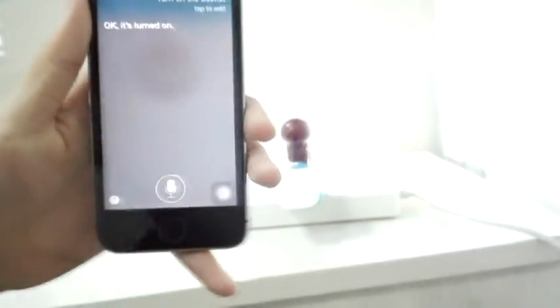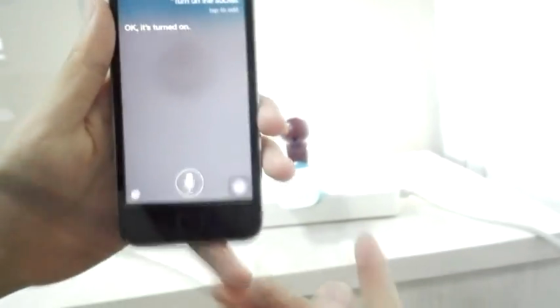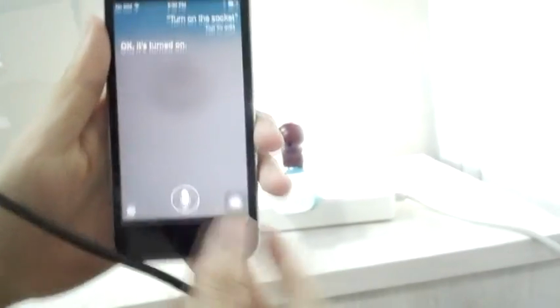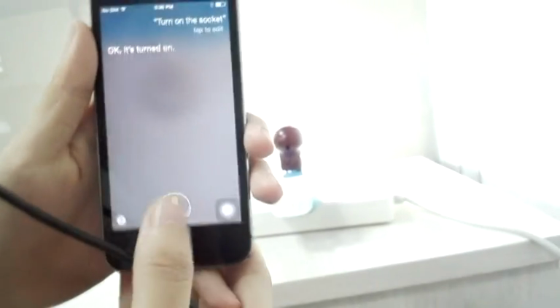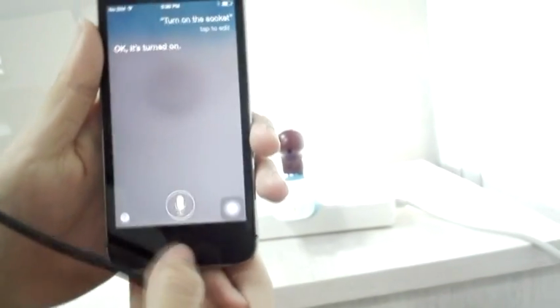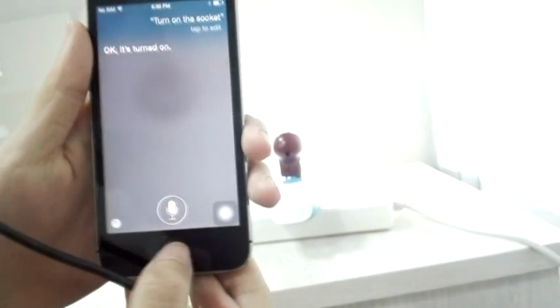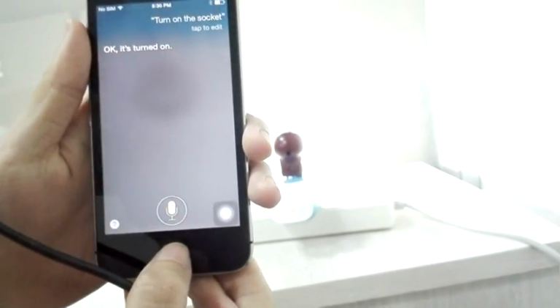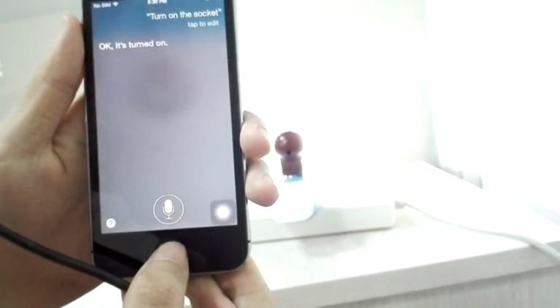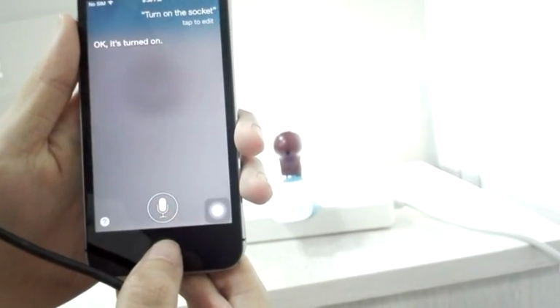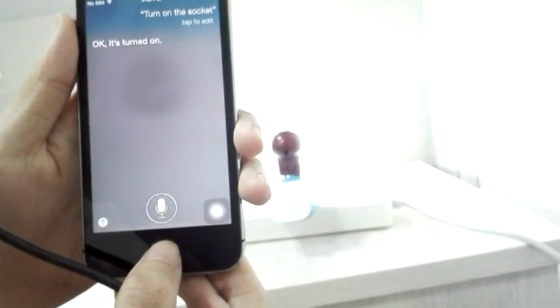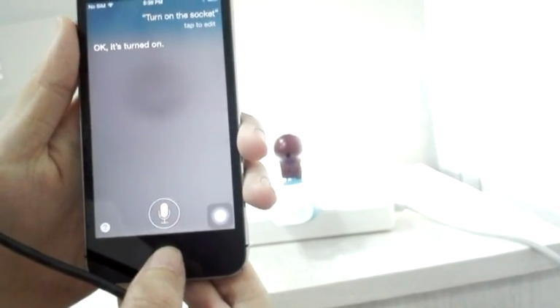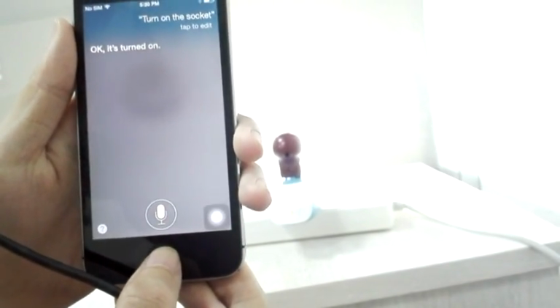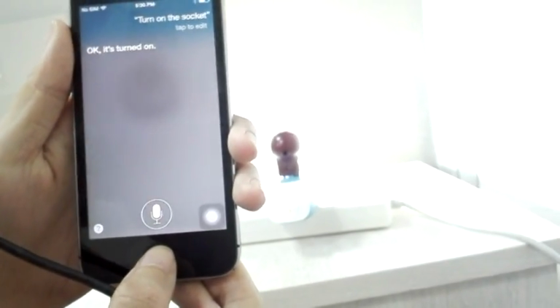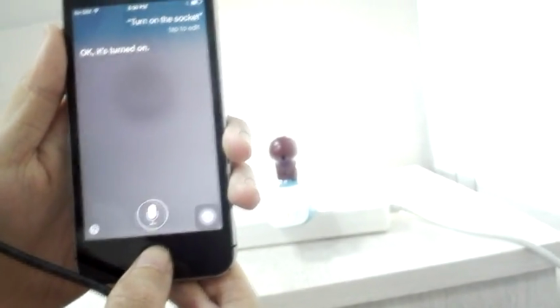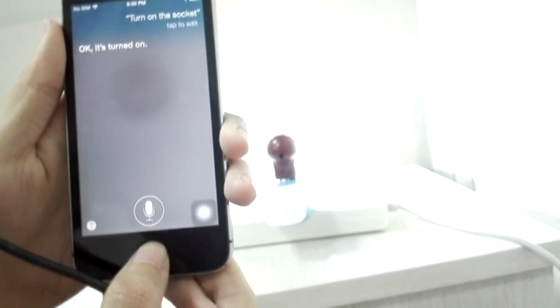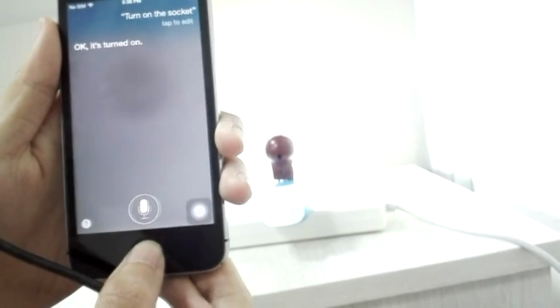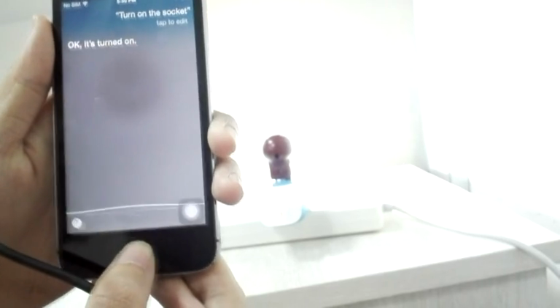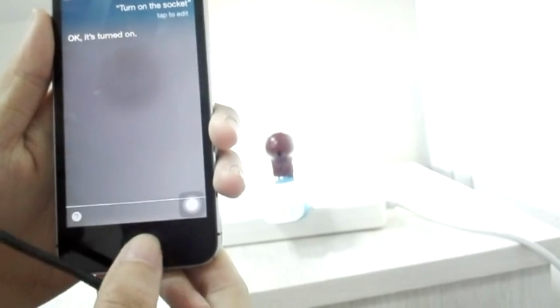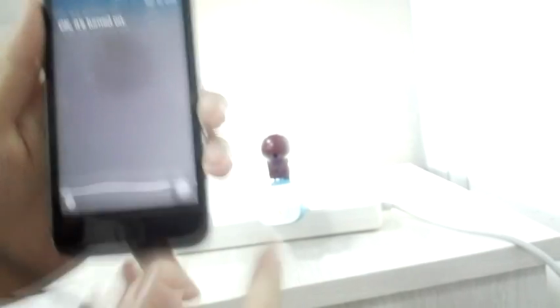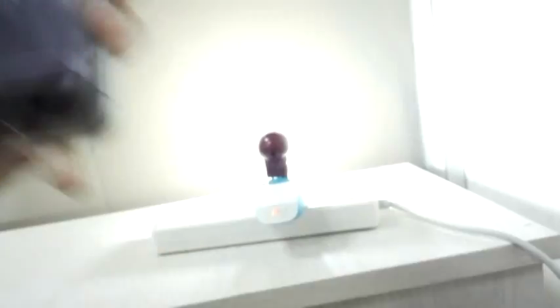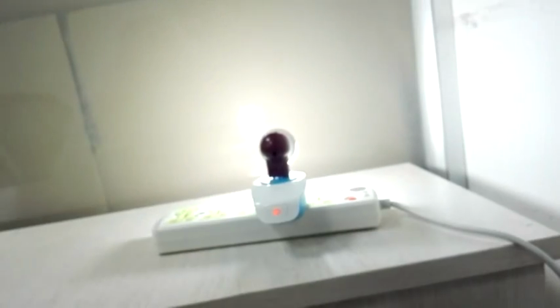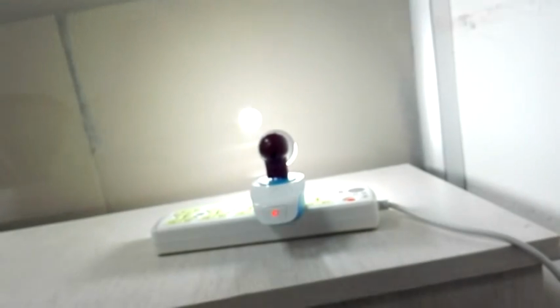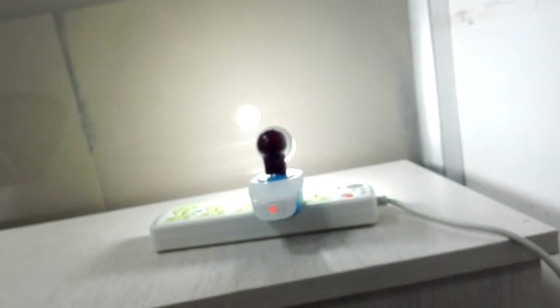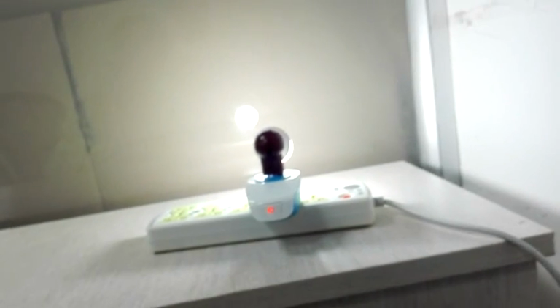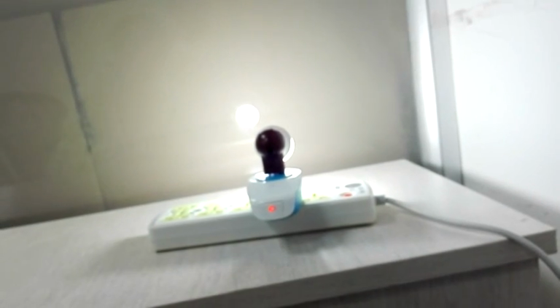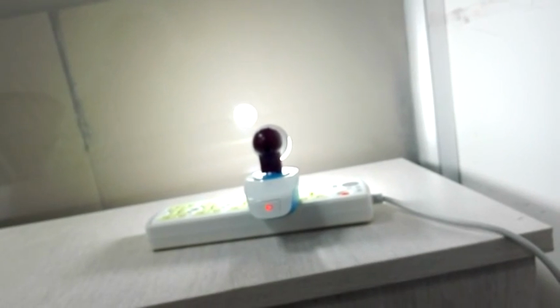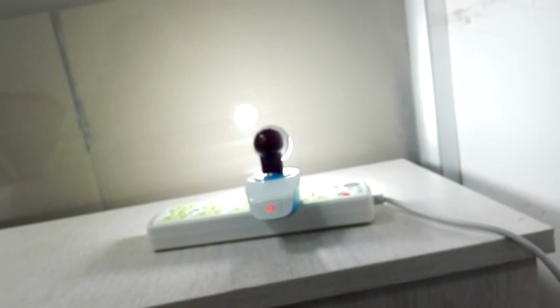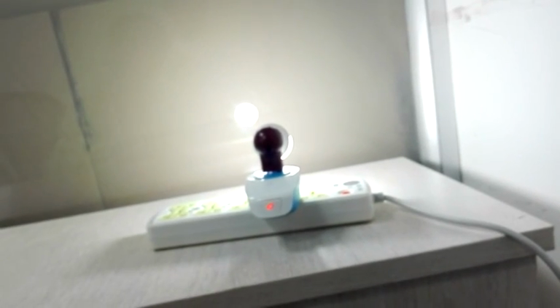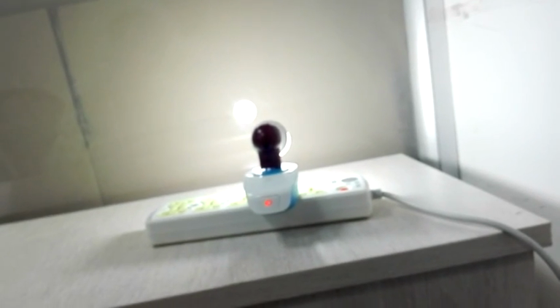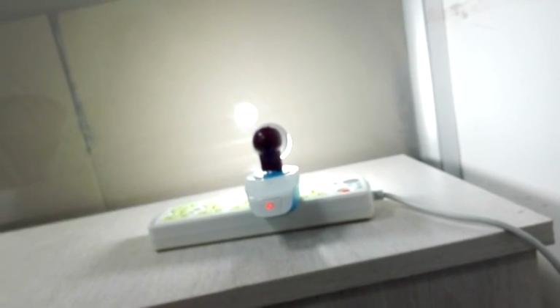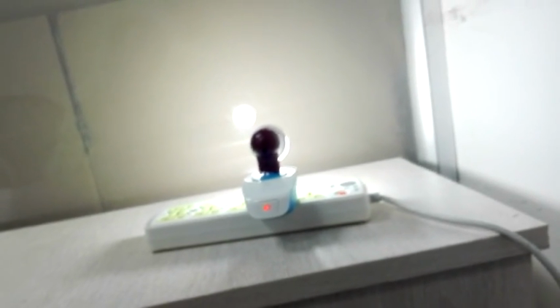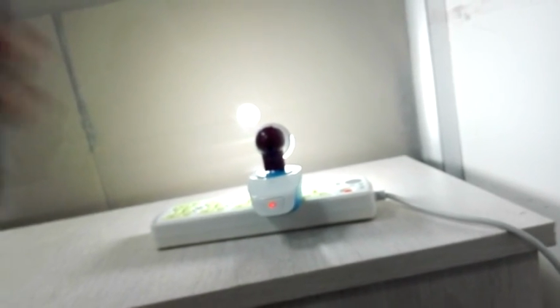Now let's try to turn it off. Turn off the socket. And Siri has turned it off.